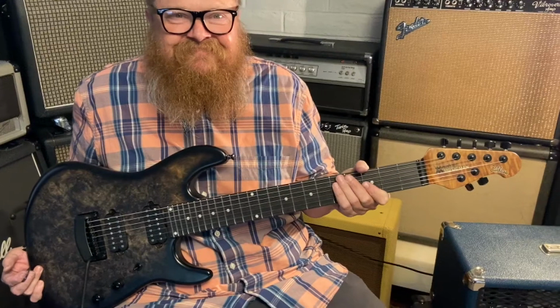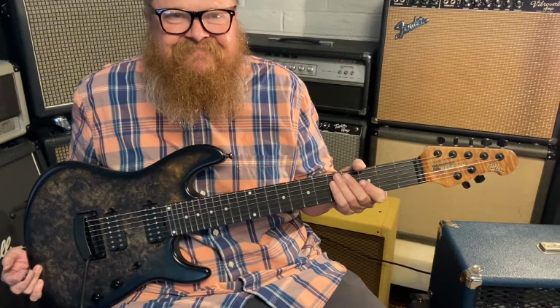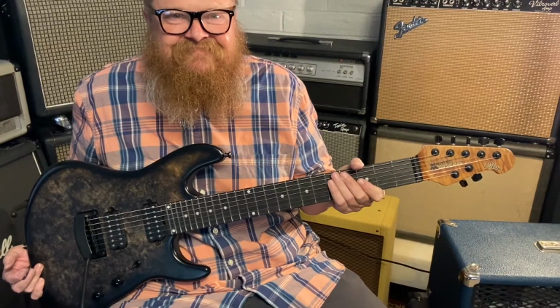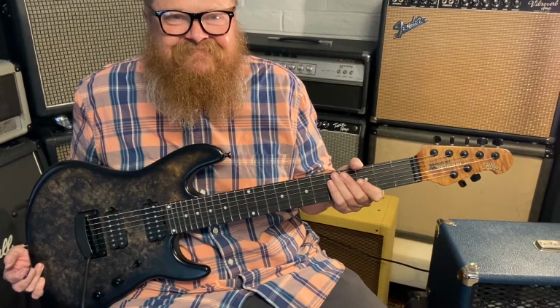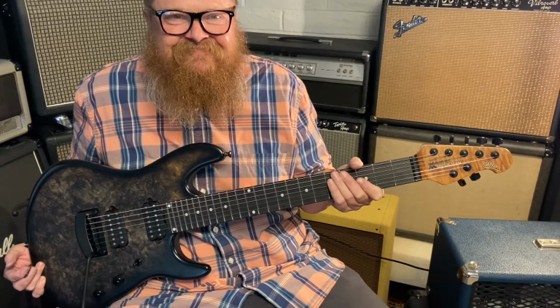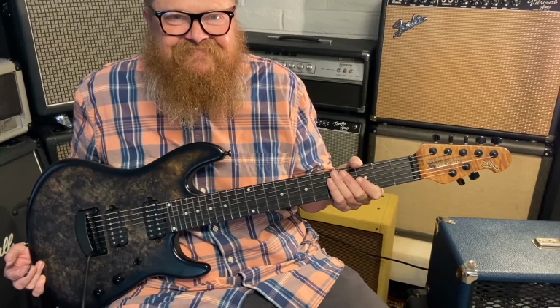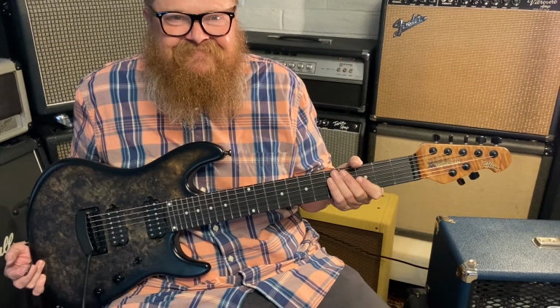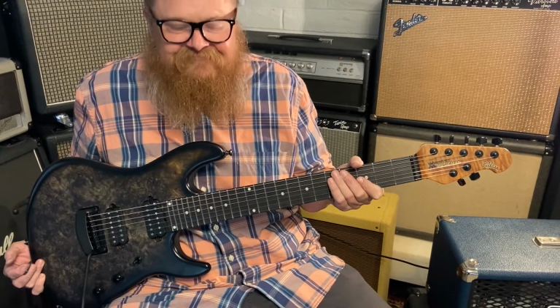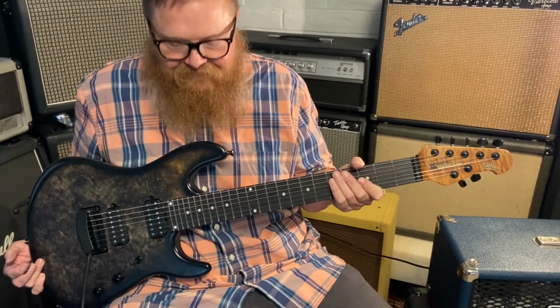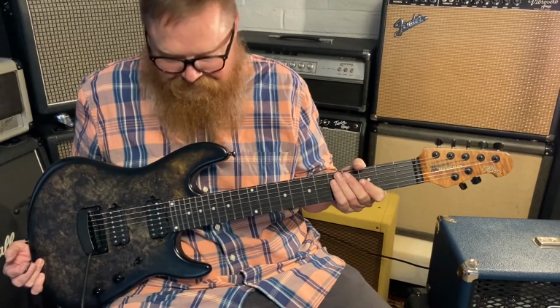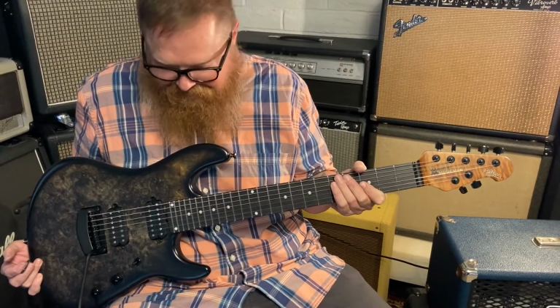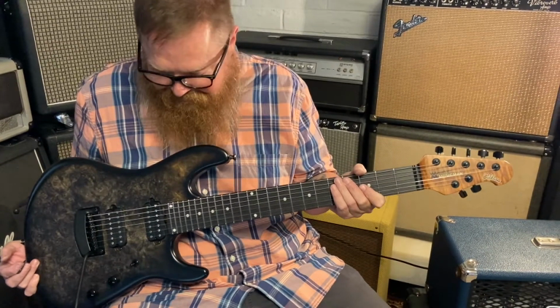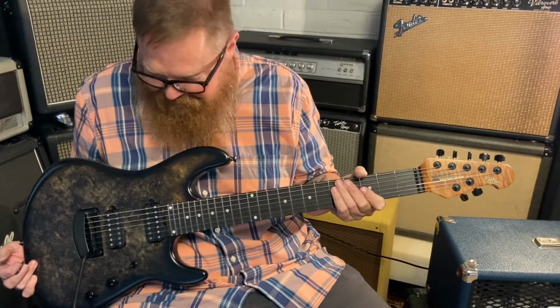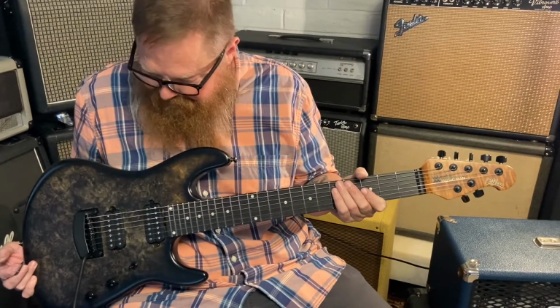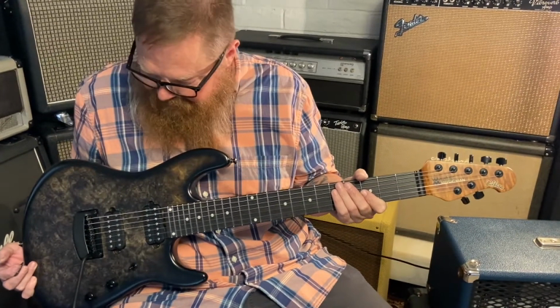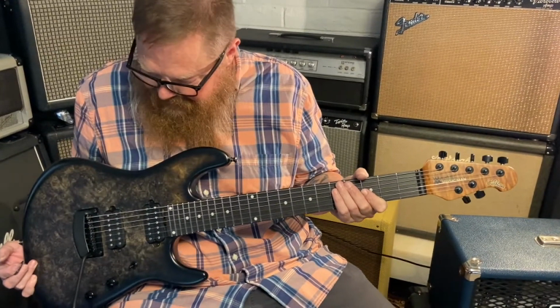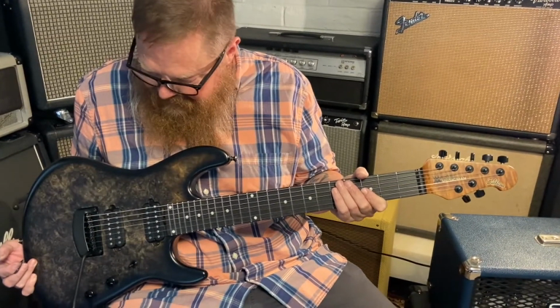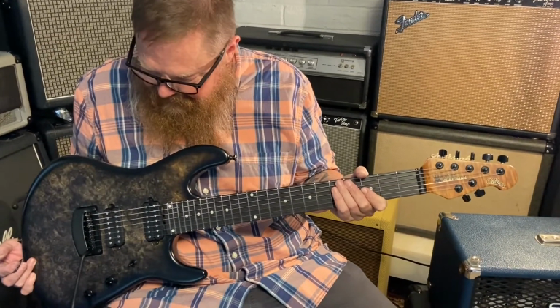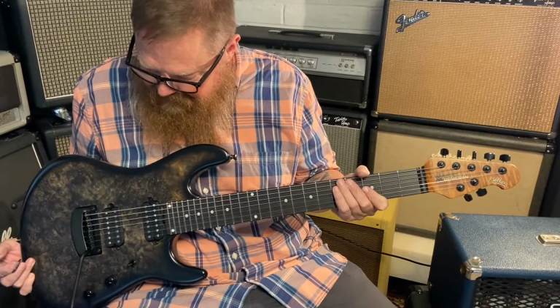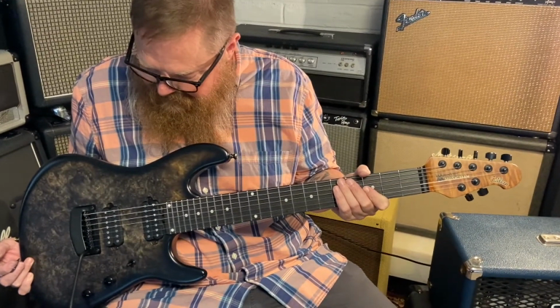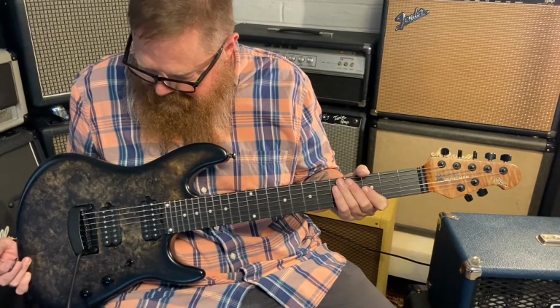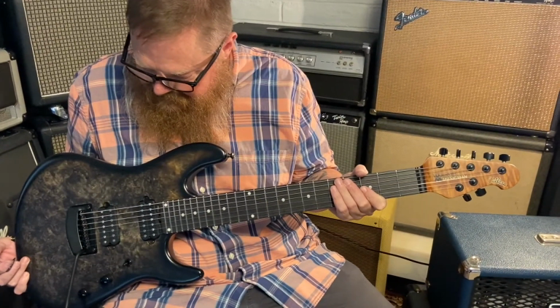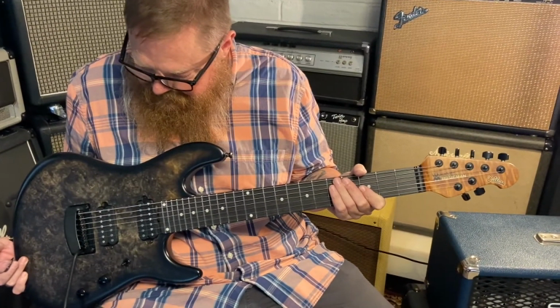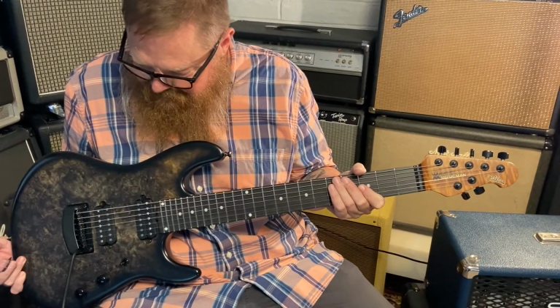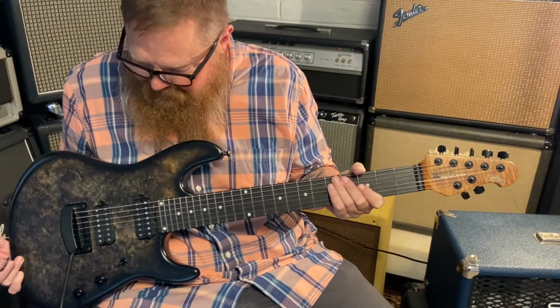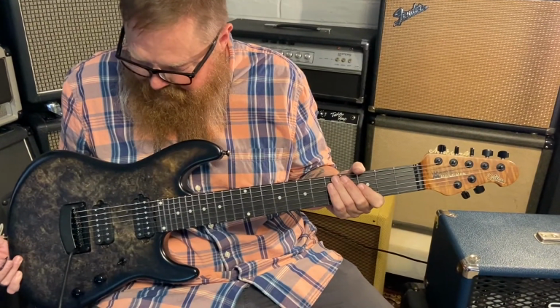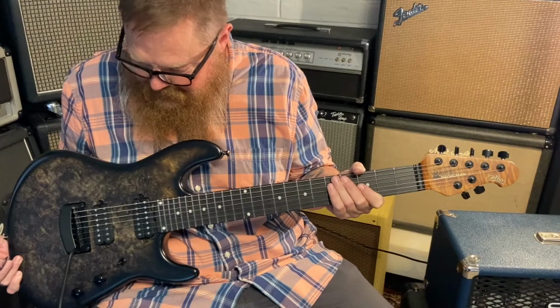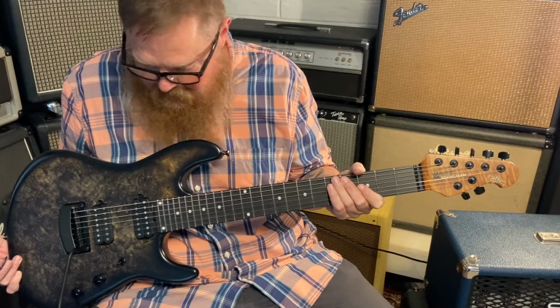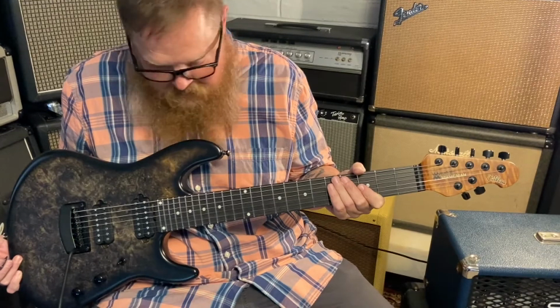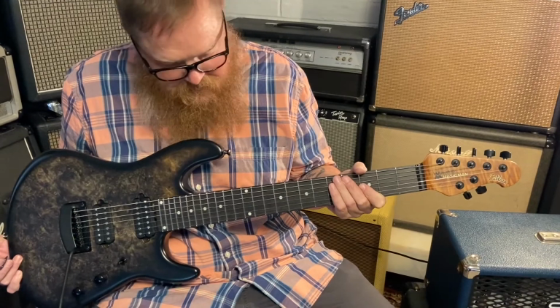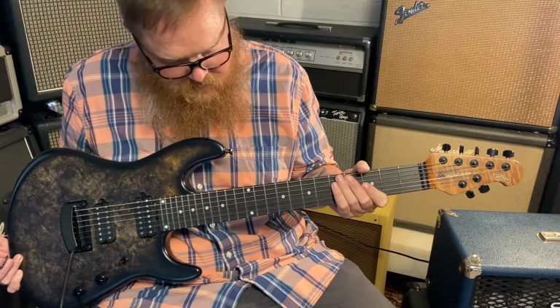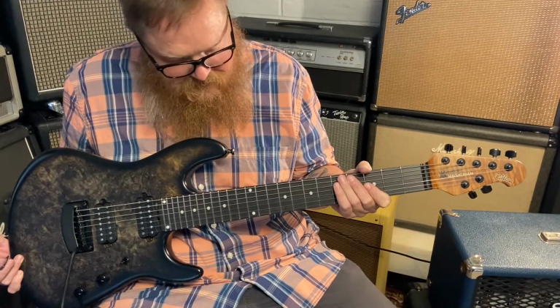Ernie Ball Music Man Cutlass, Jason Richardson, seven string signature electric guitar.